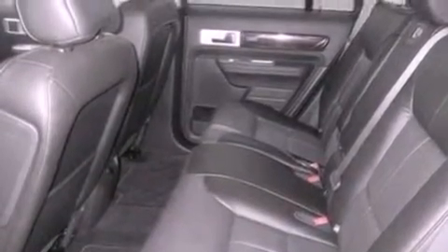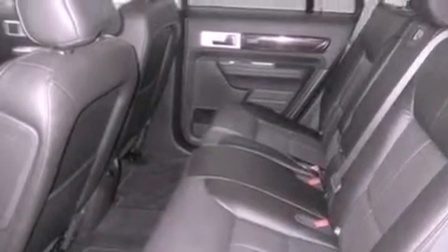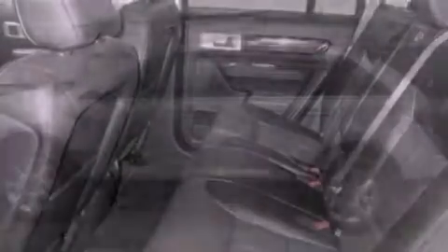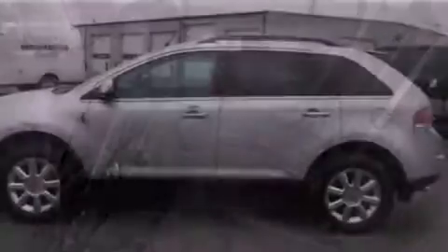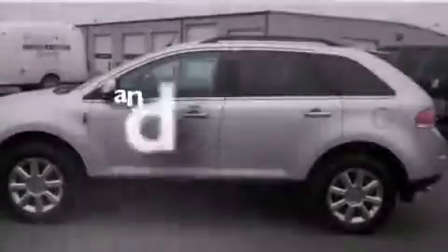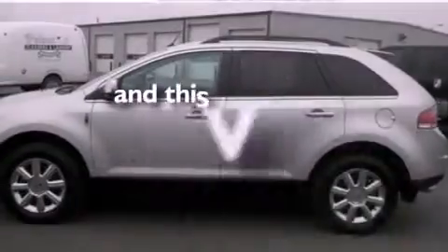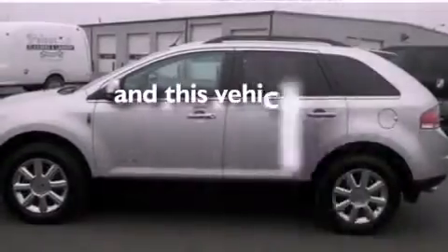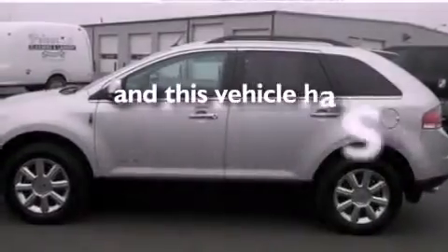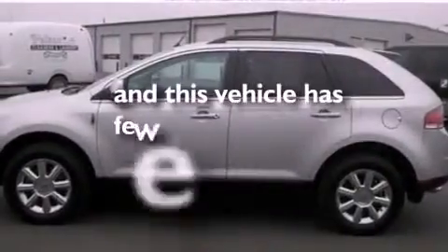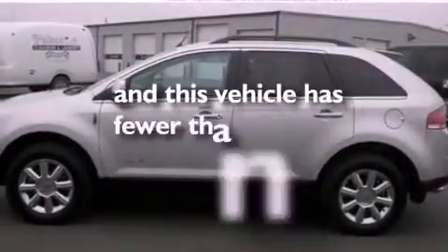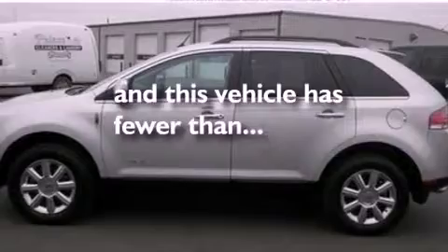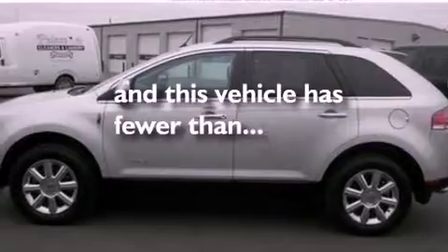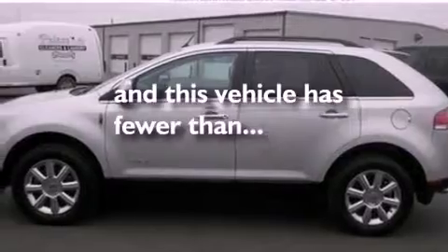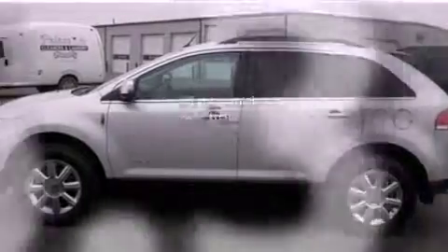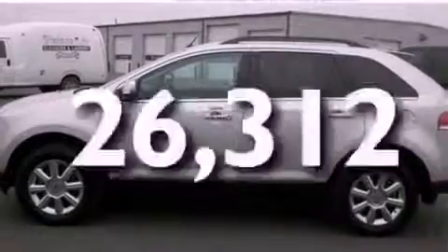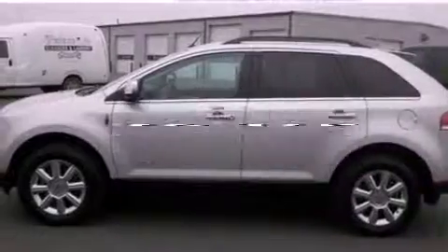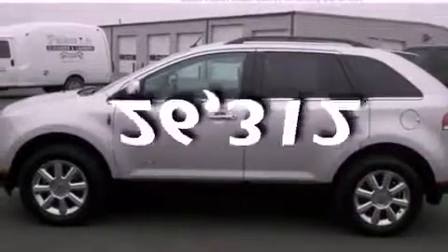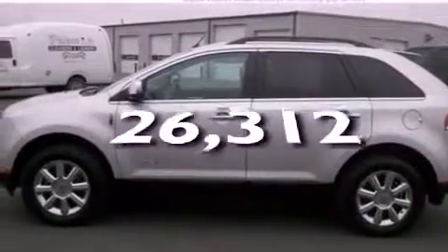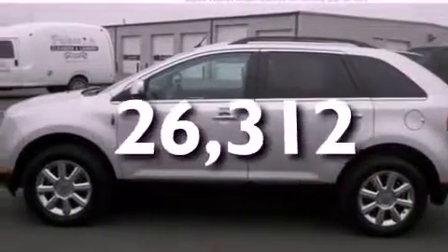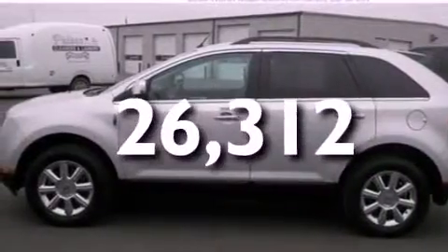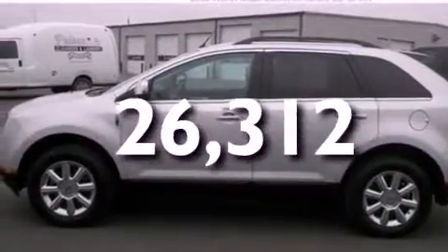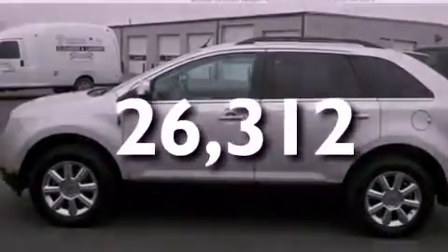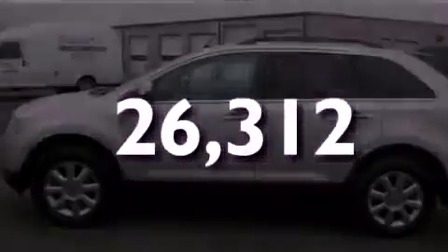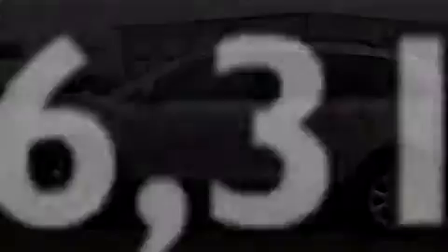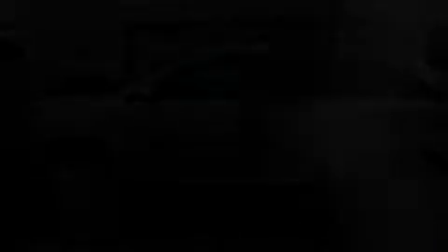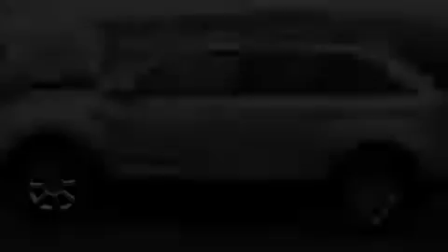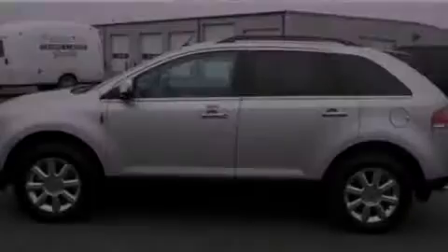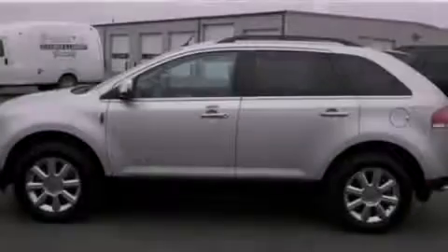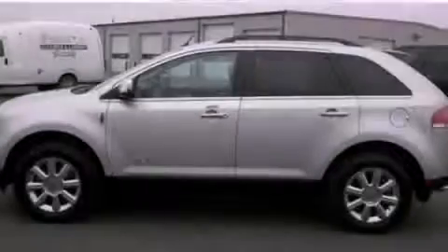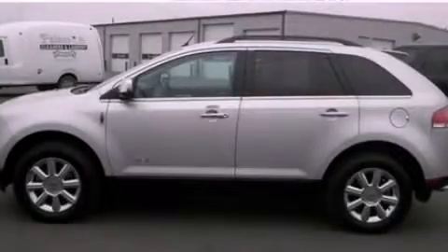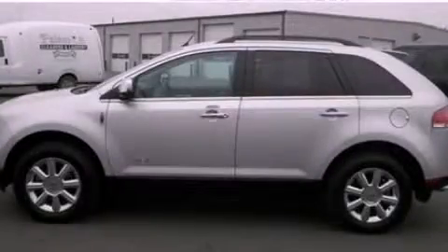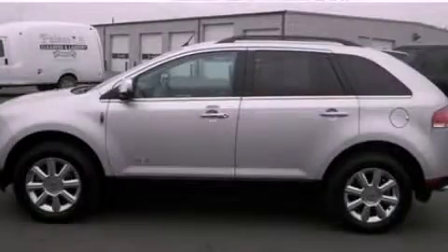This vehicle has fewer than 27,000 miles on the odometer. Call or visit us right now and arrange your test drive today.